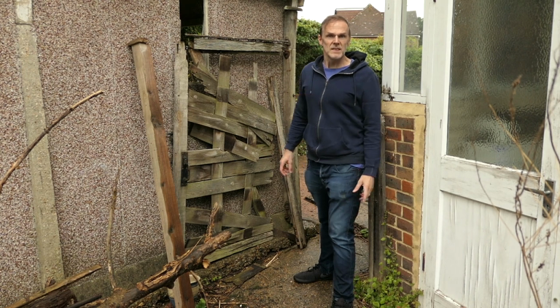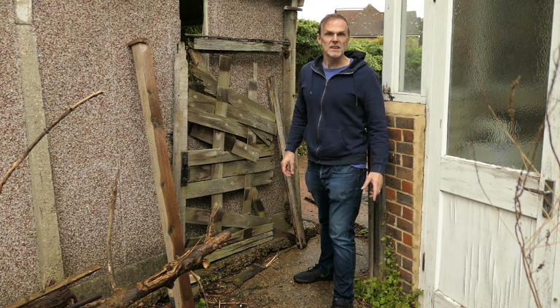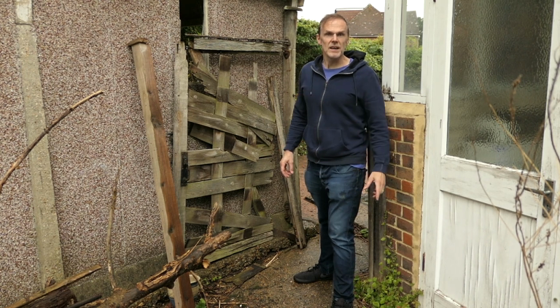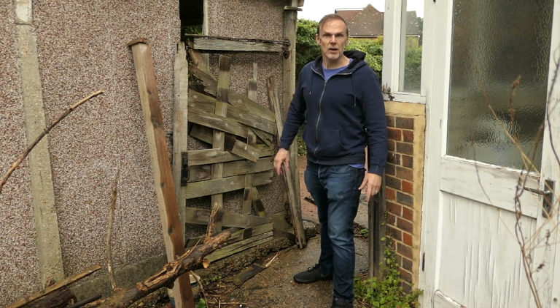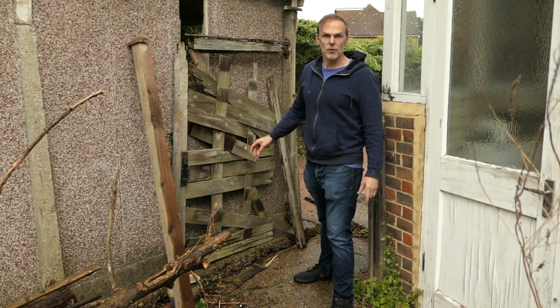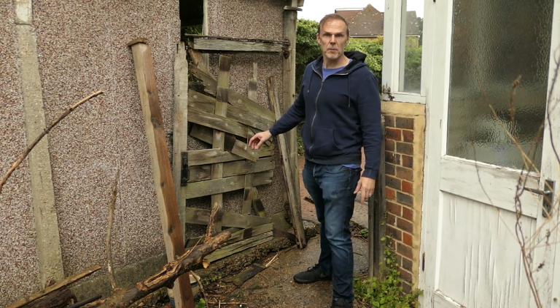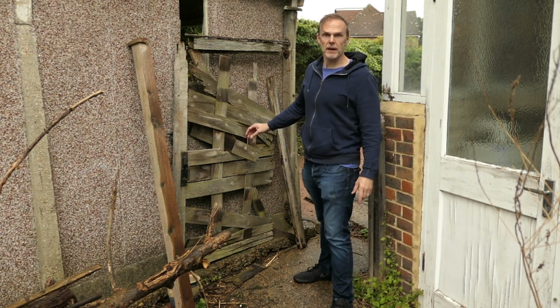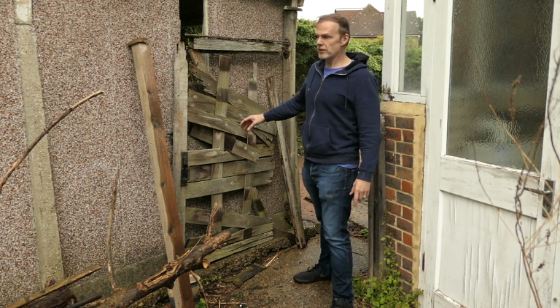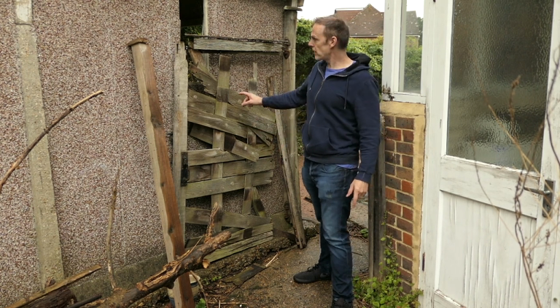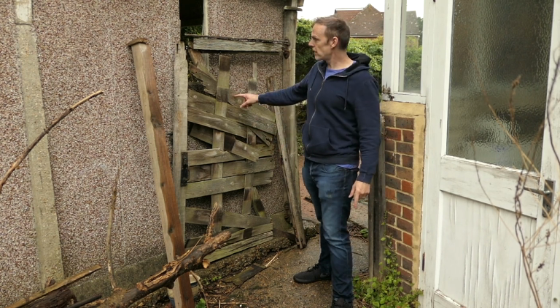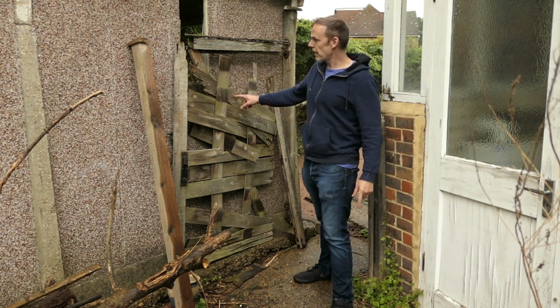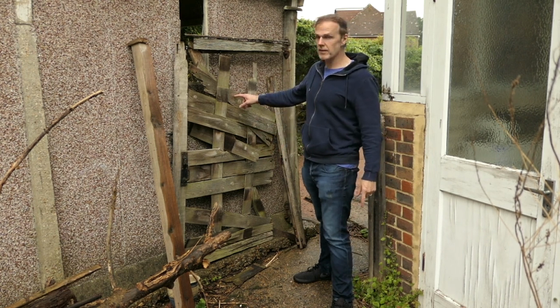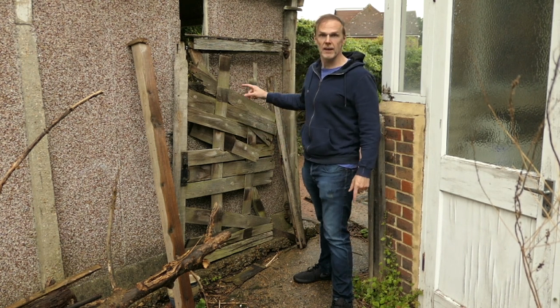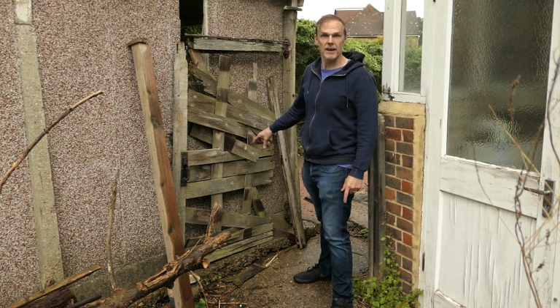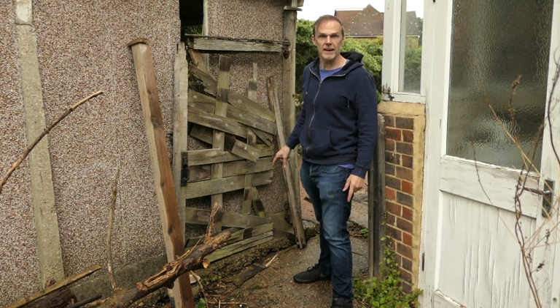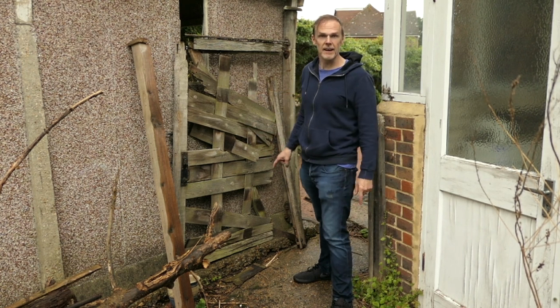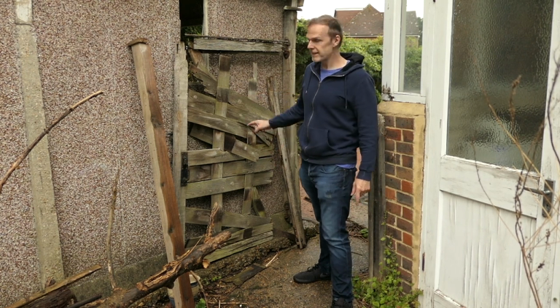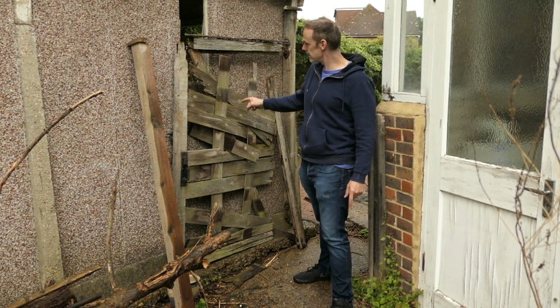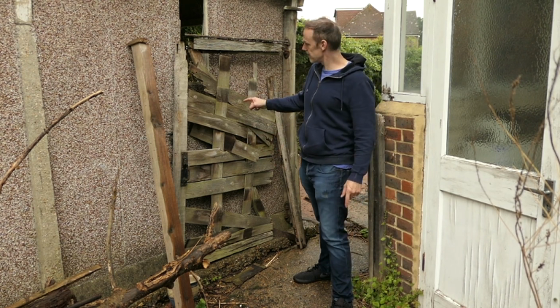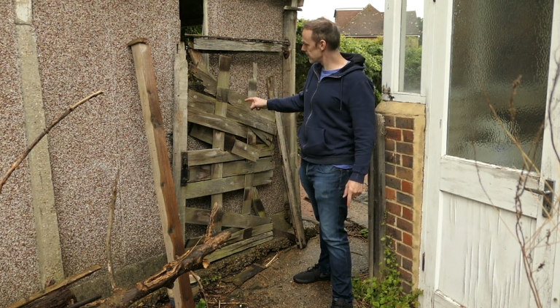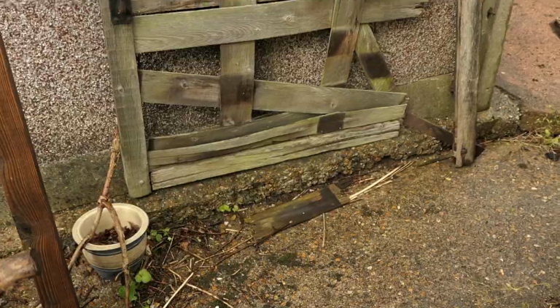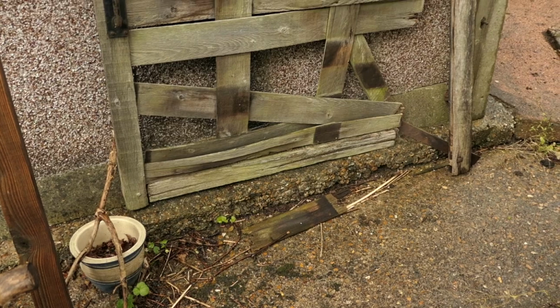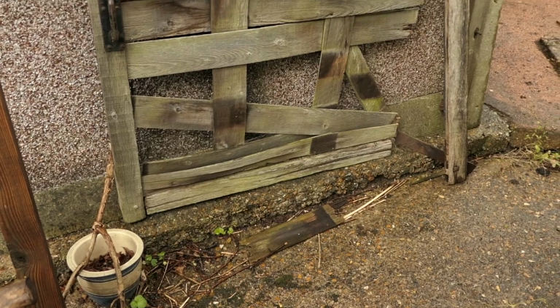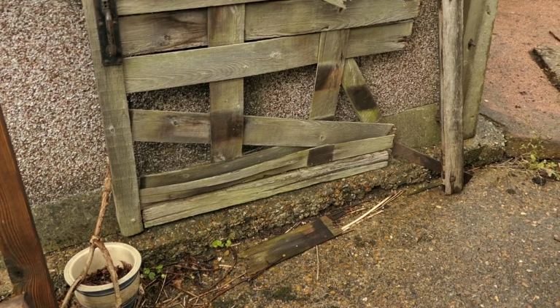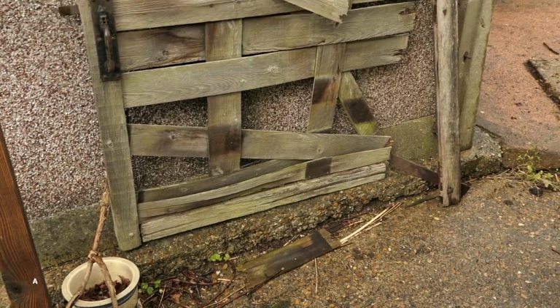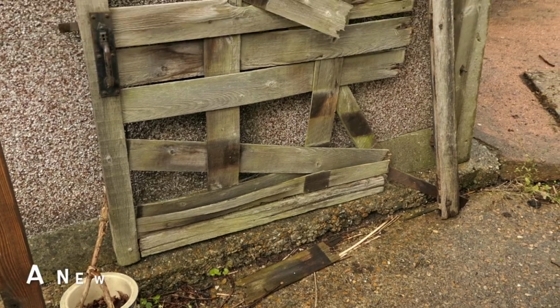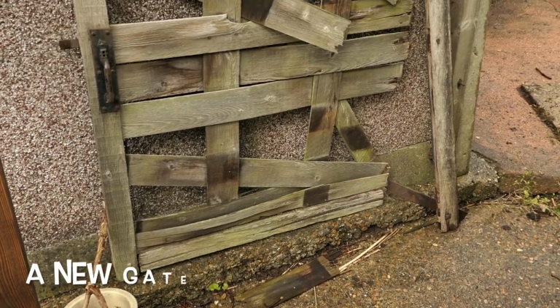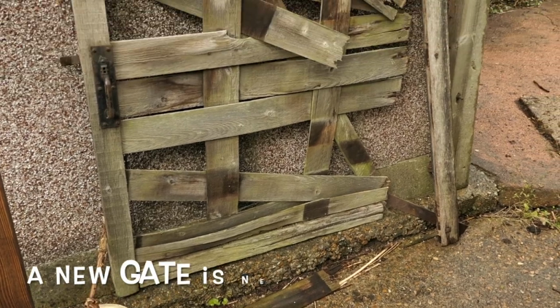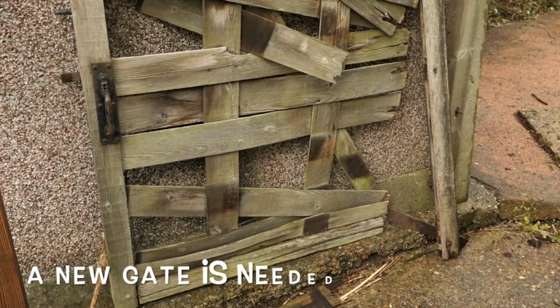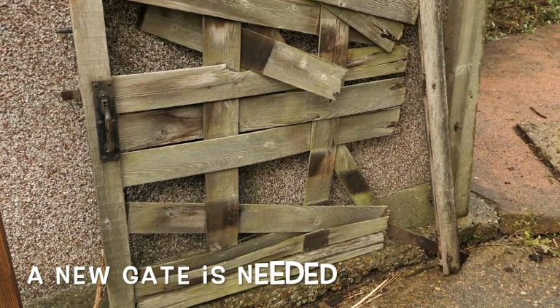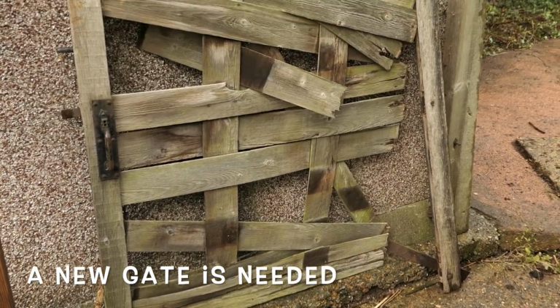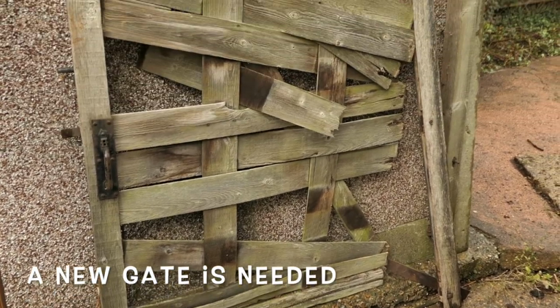Today I'm going to replace this gate here. As you can see, this gate has totally had it.